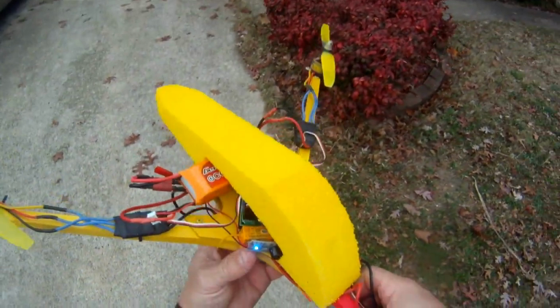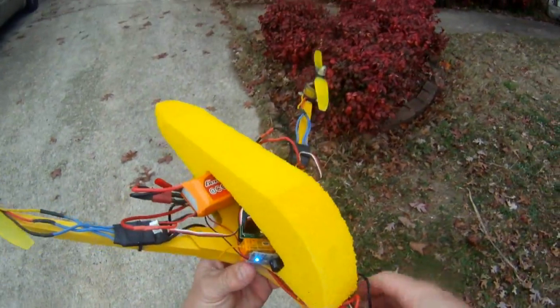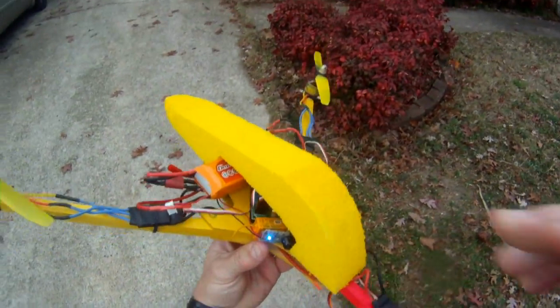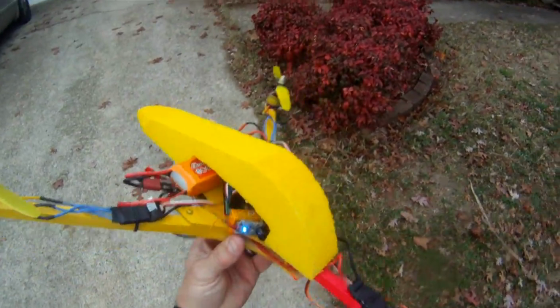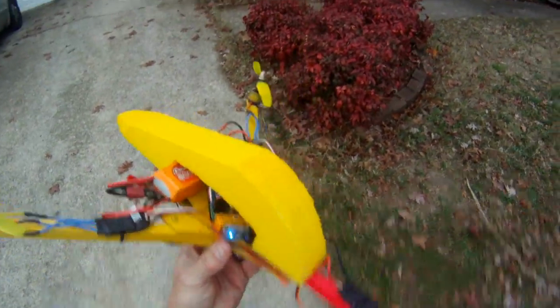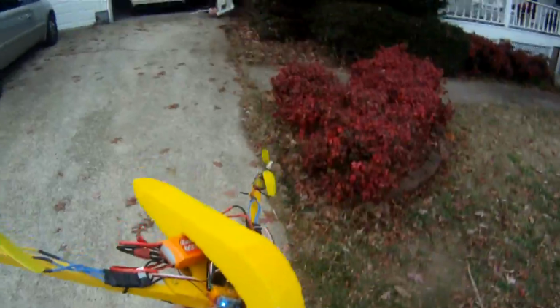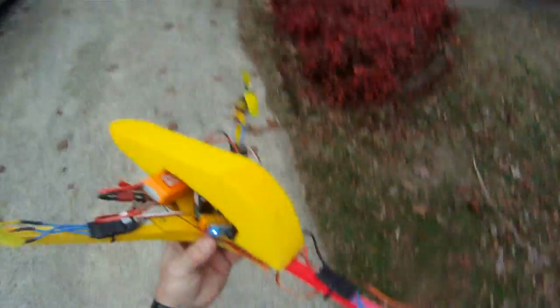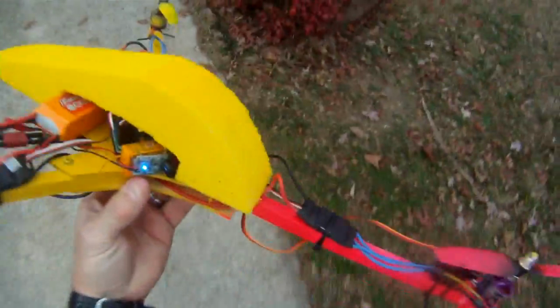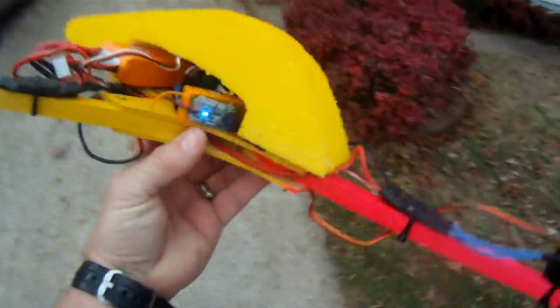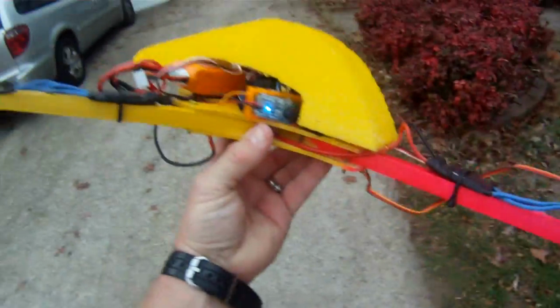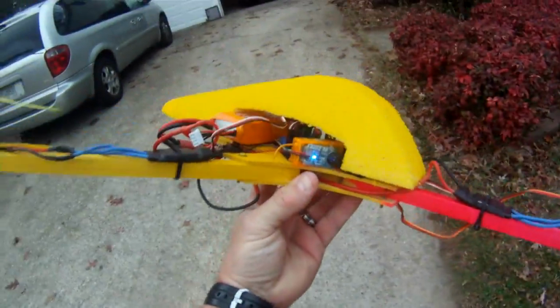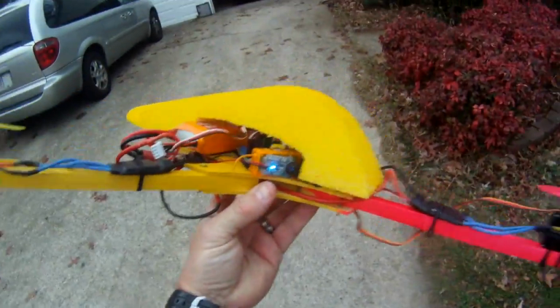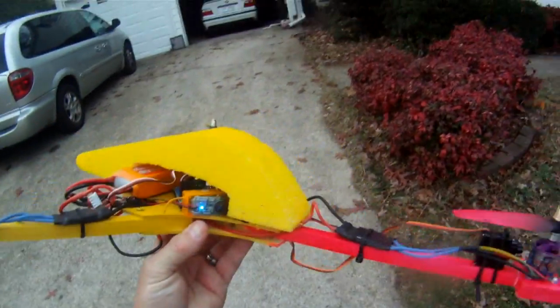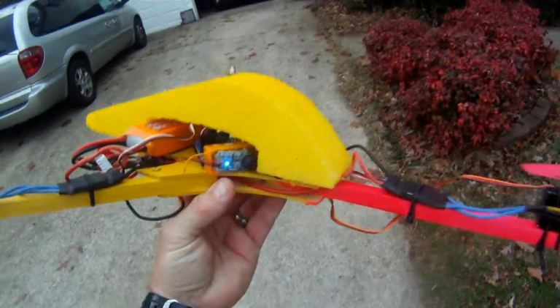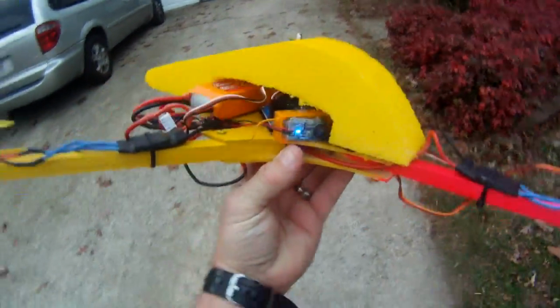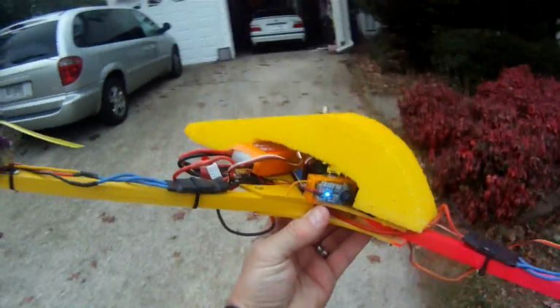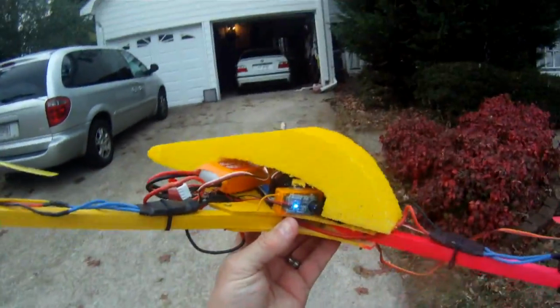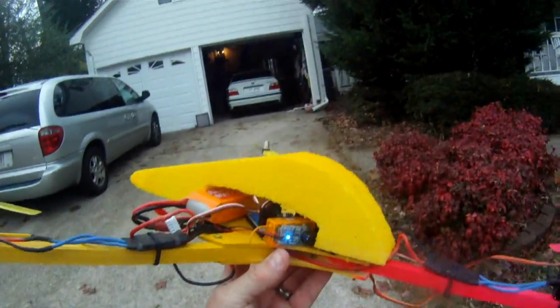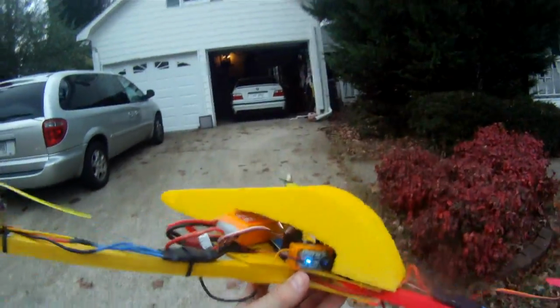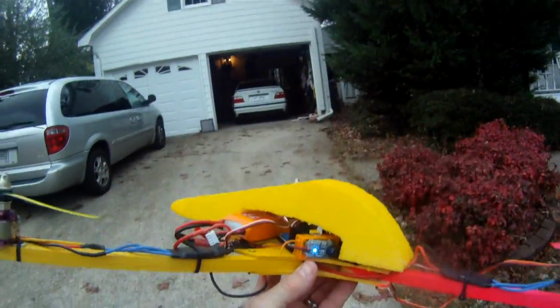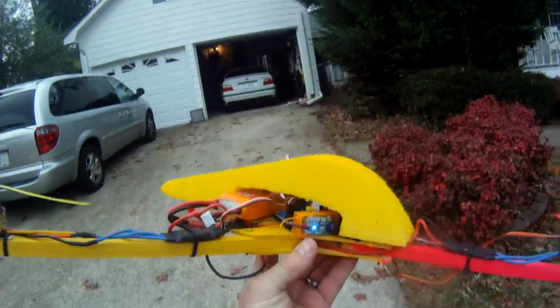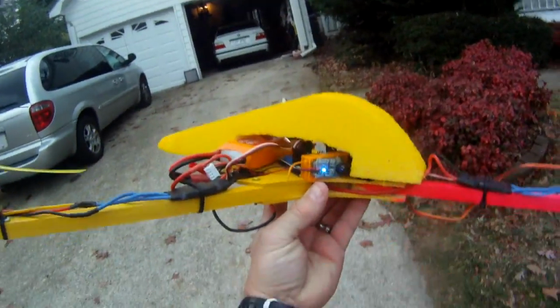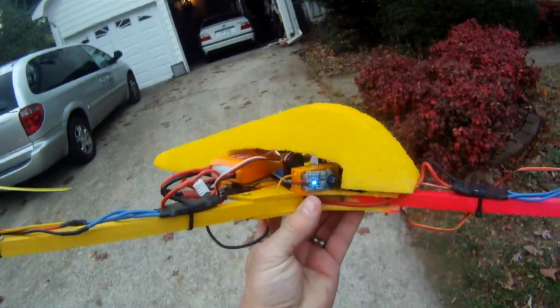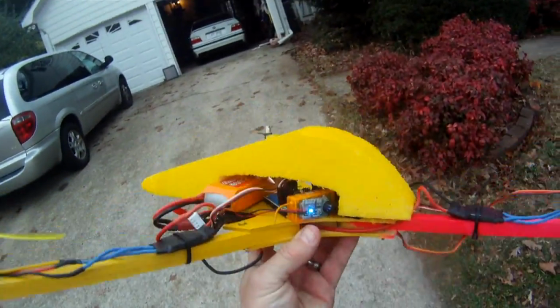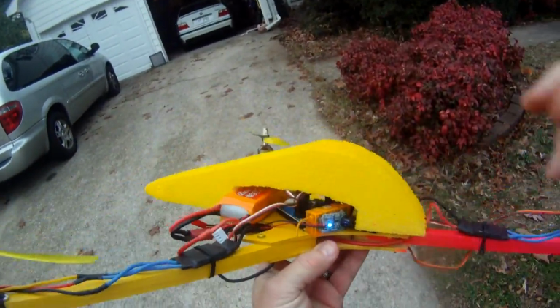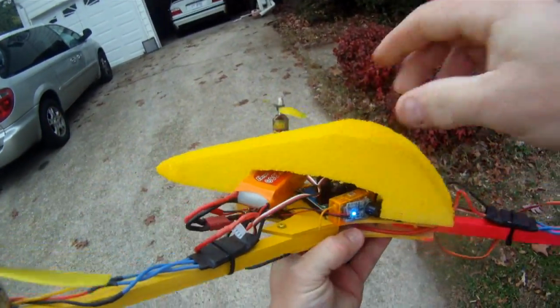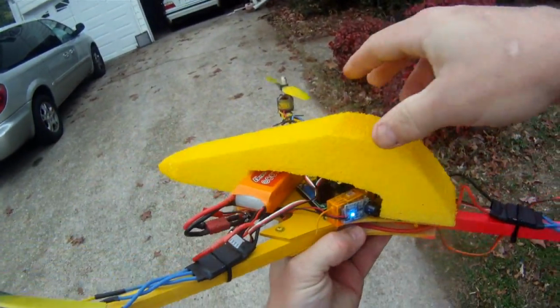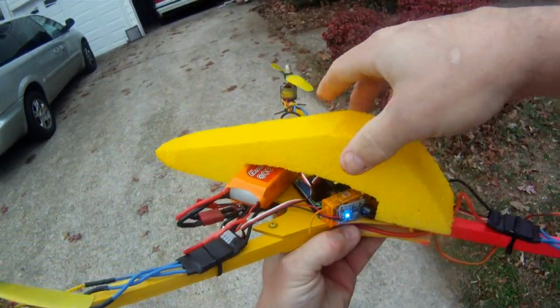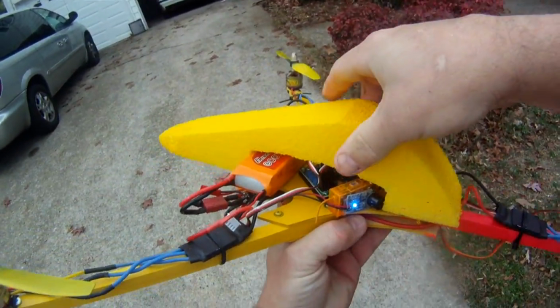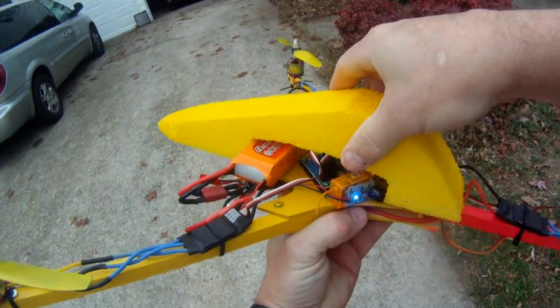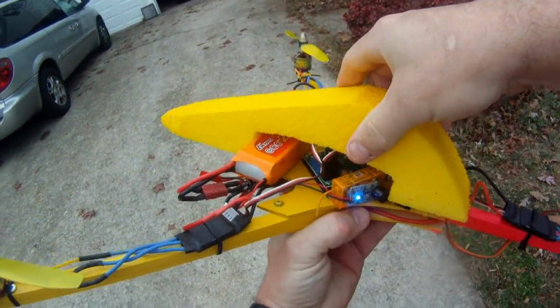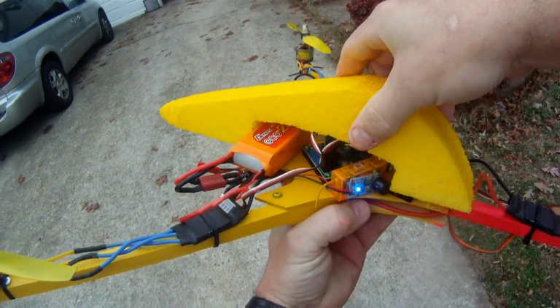Okay, I'm taking my hat off here. What we've got is RC Explore's awesome design as the basis for this build.